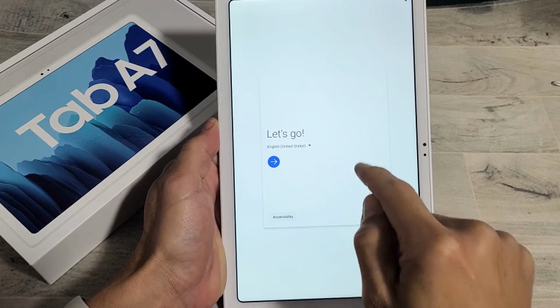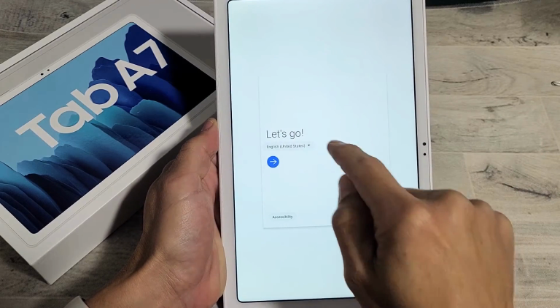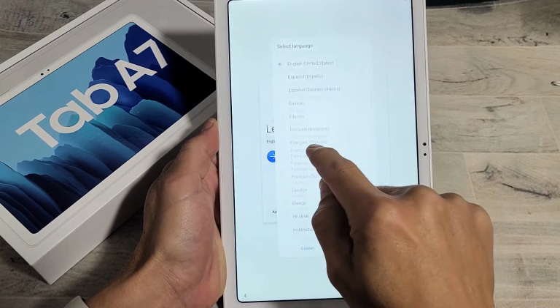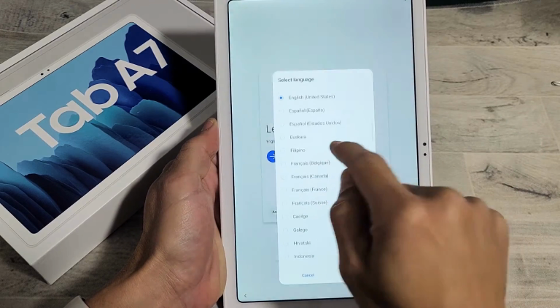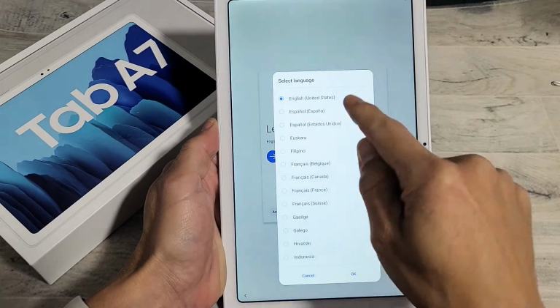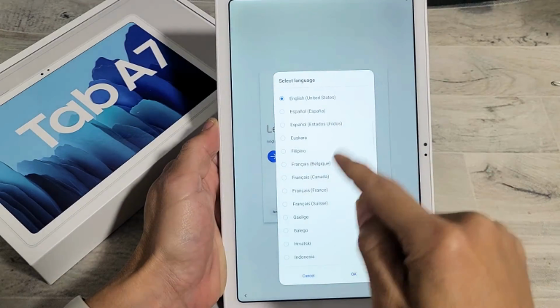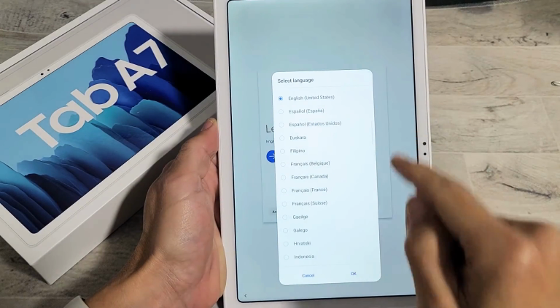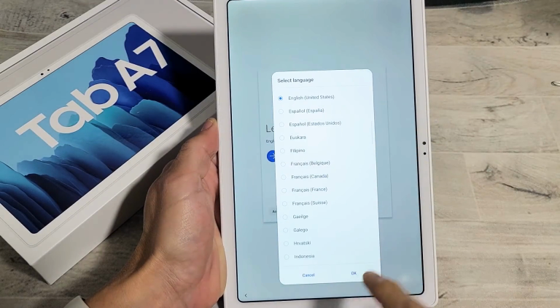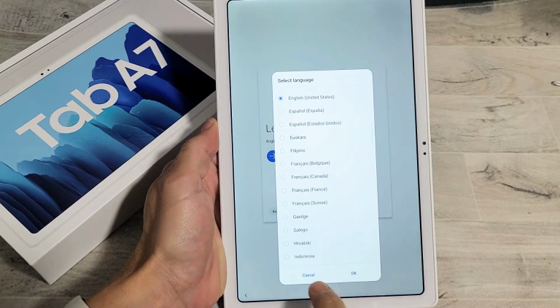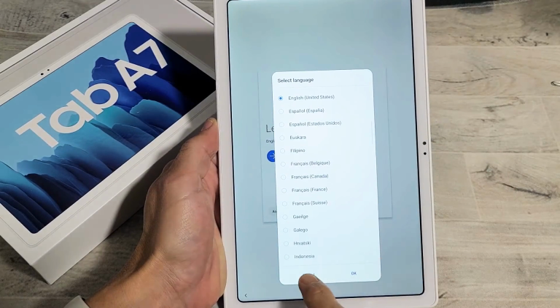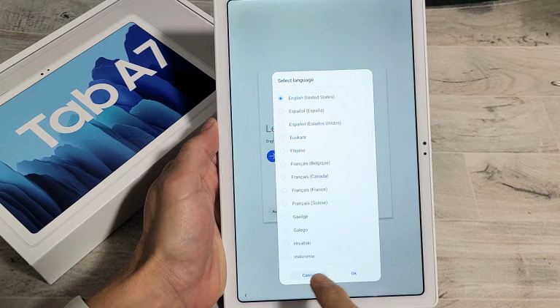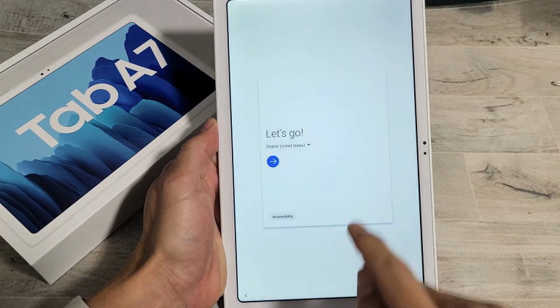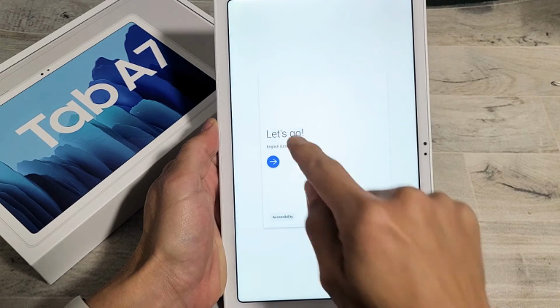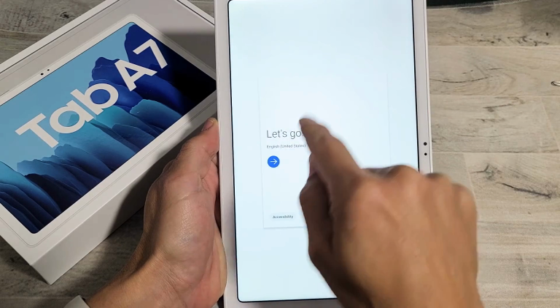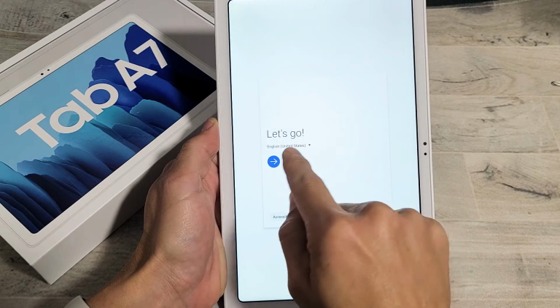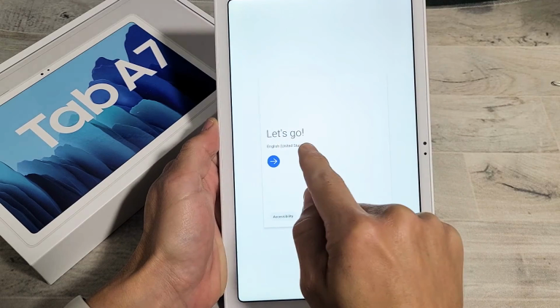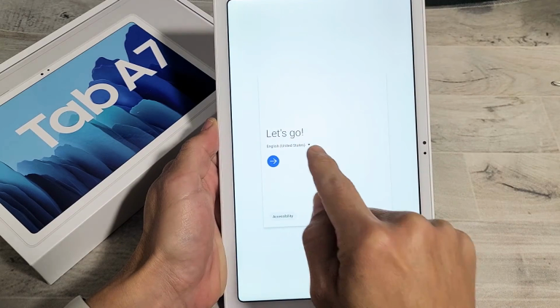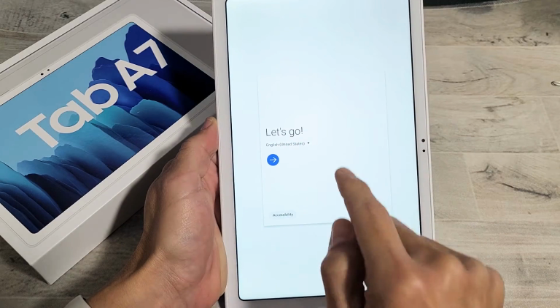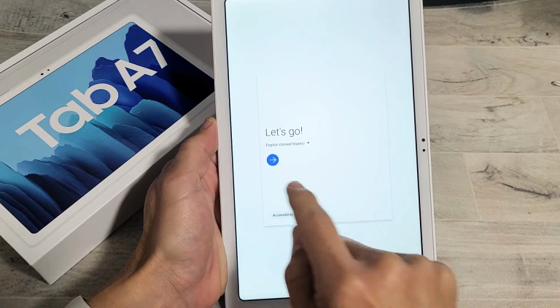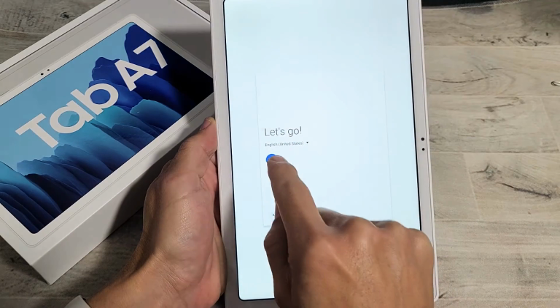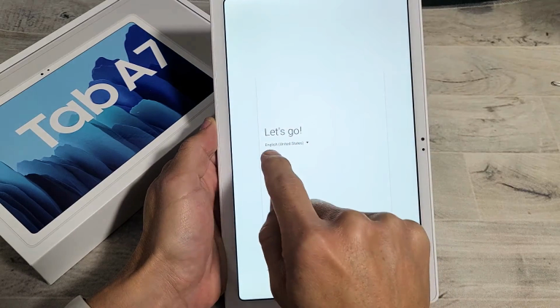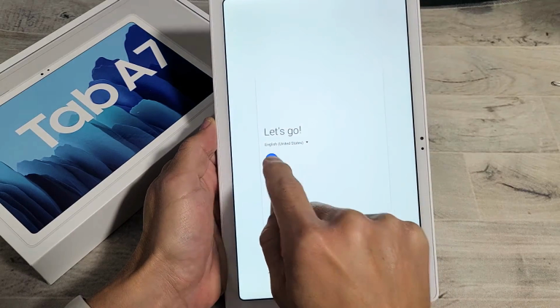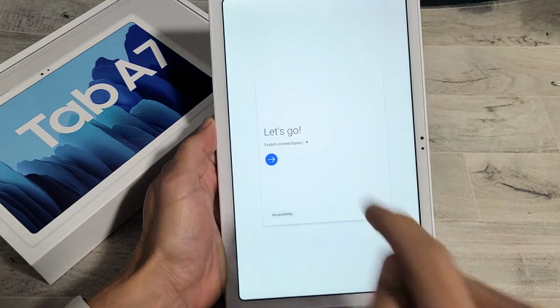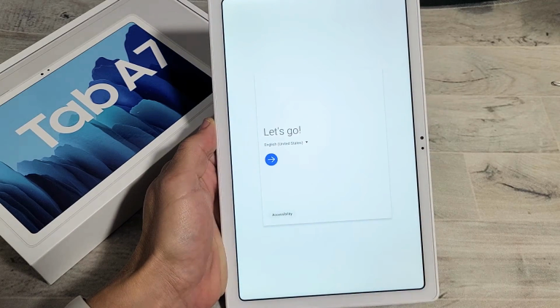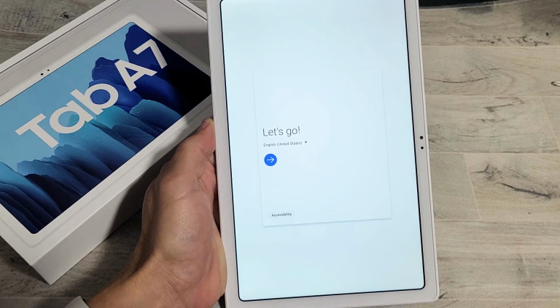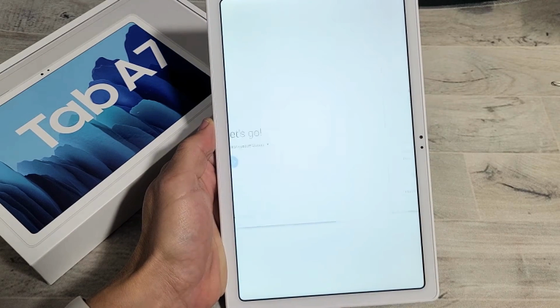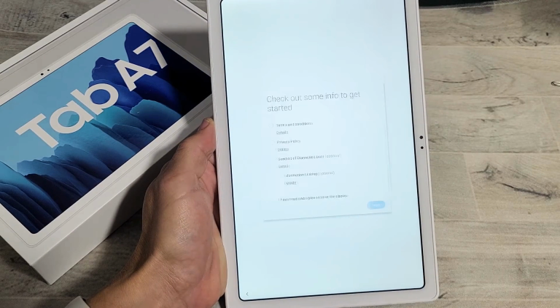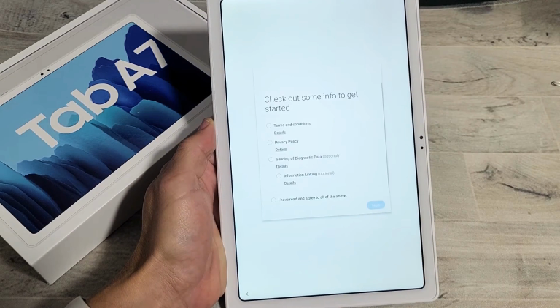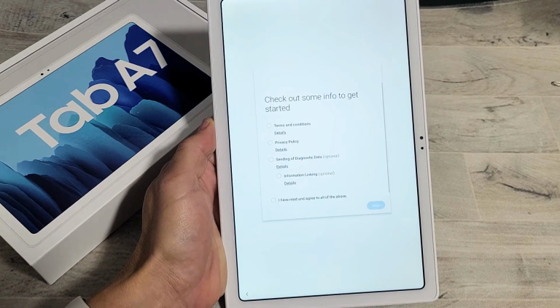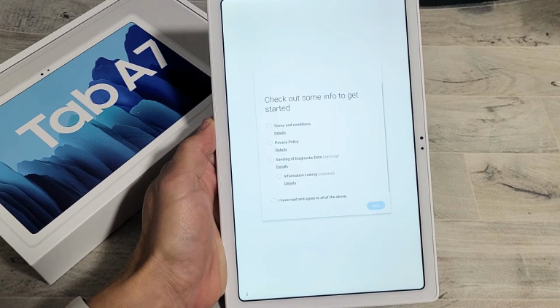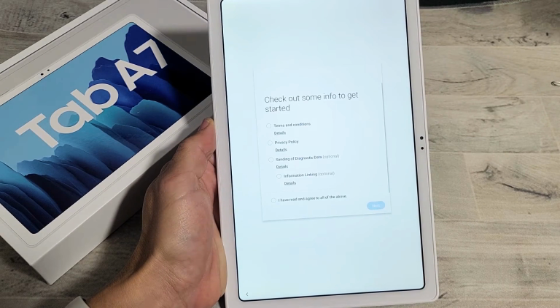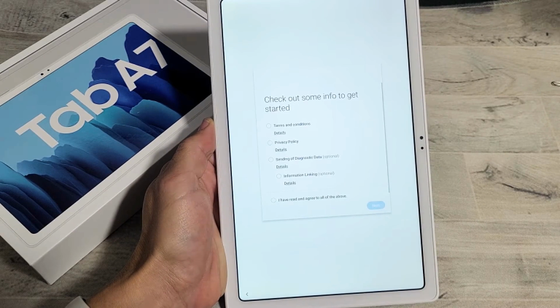First, you want to go ahead and choose the language that you want. I'm going to stick with English here. Click on the arrow right there.